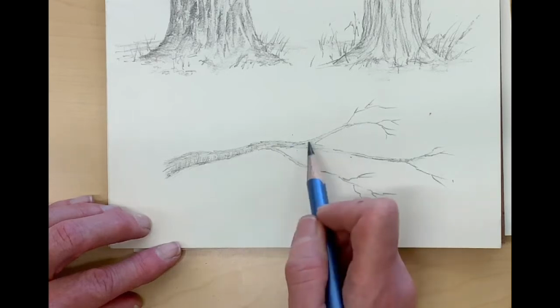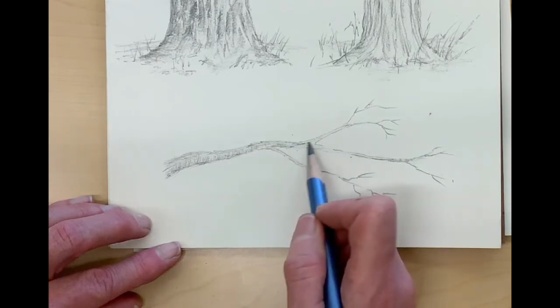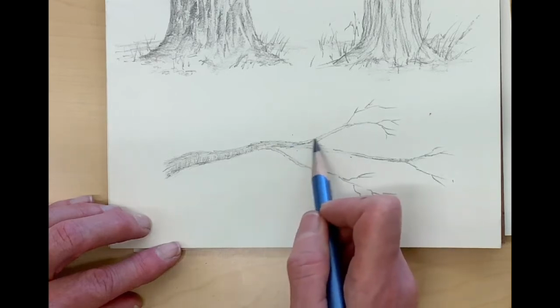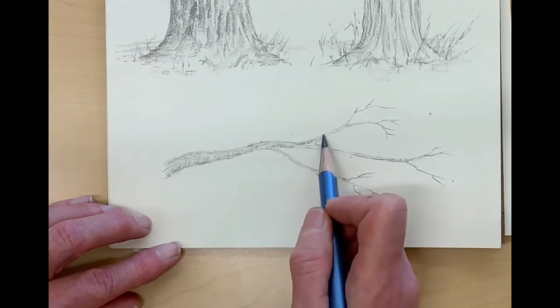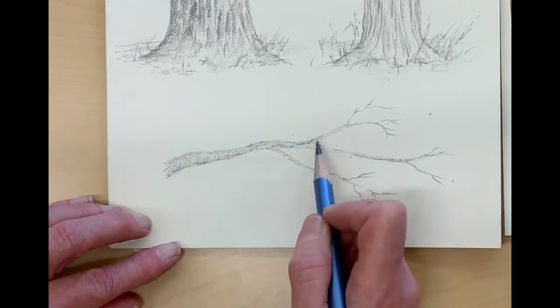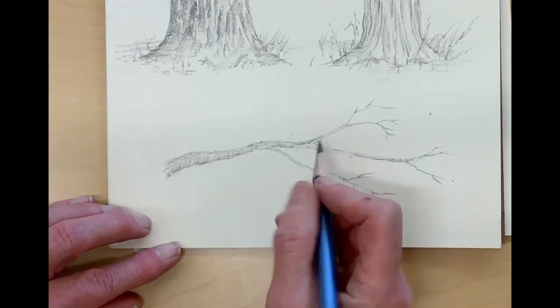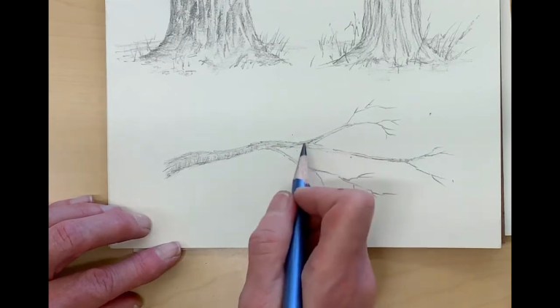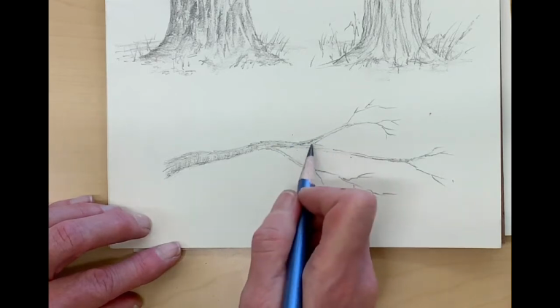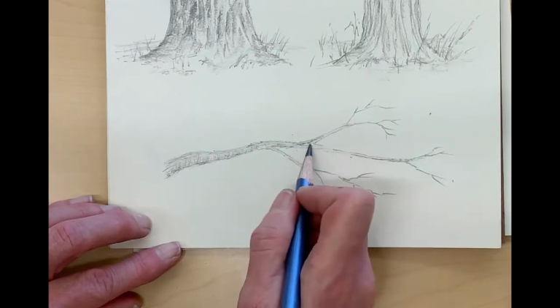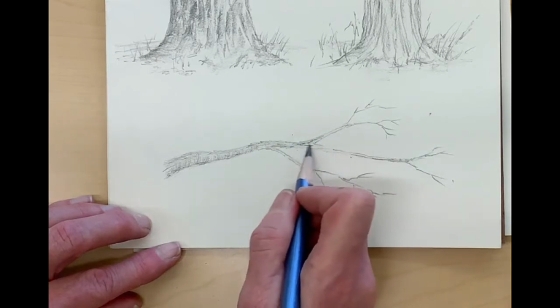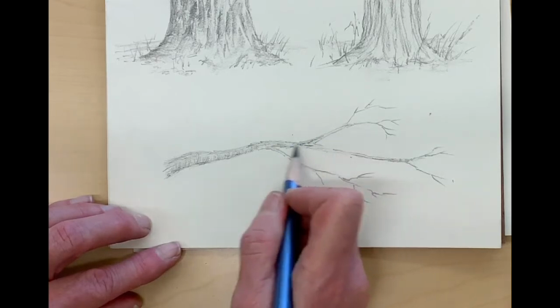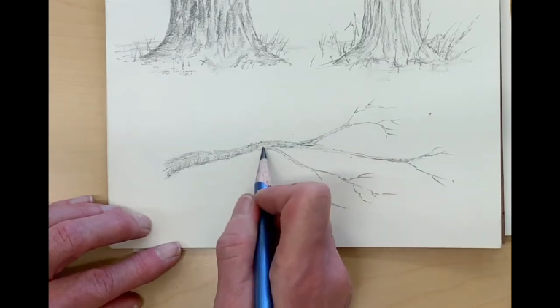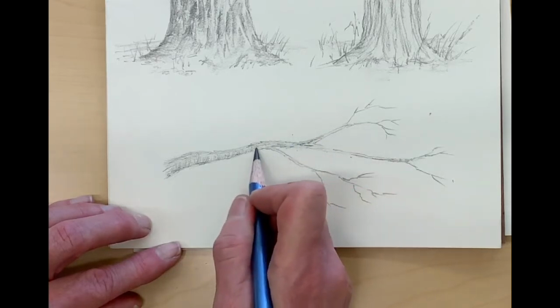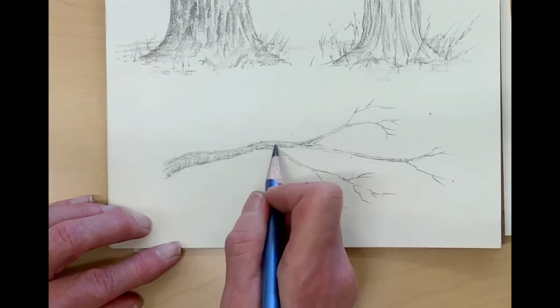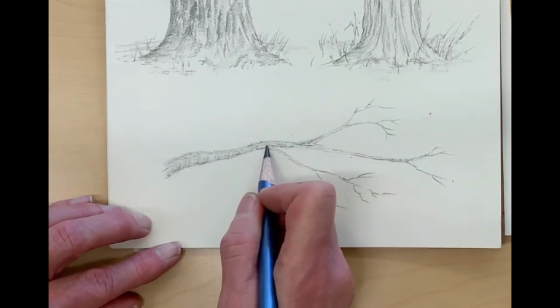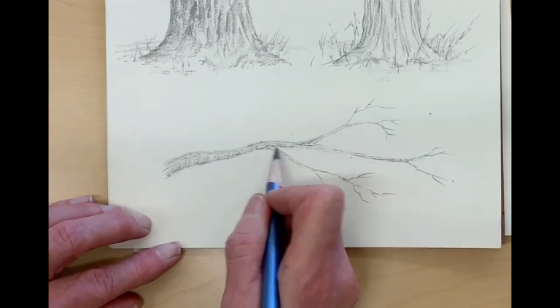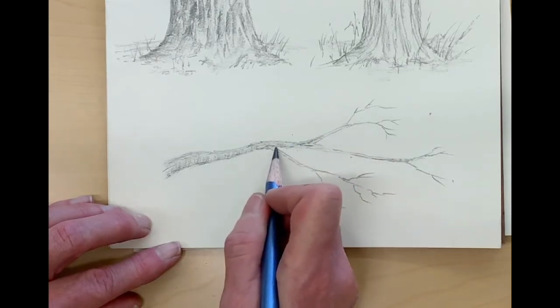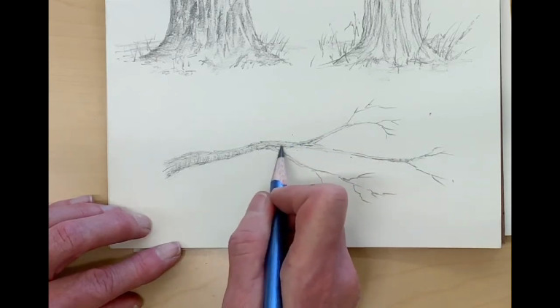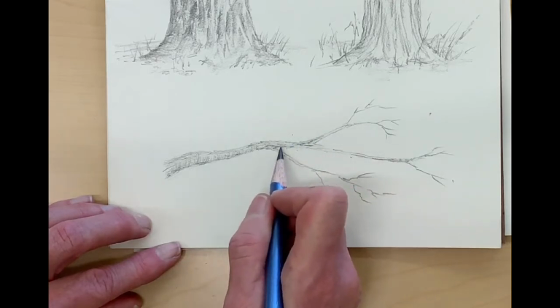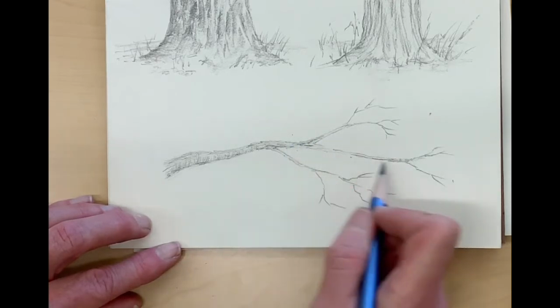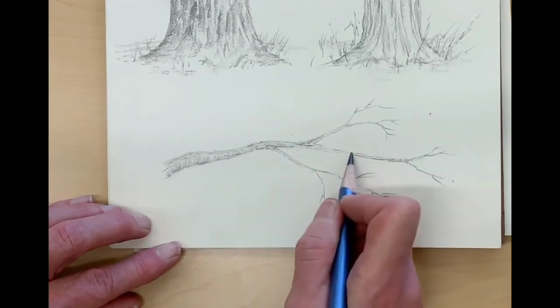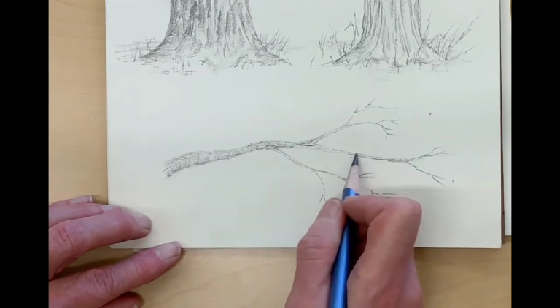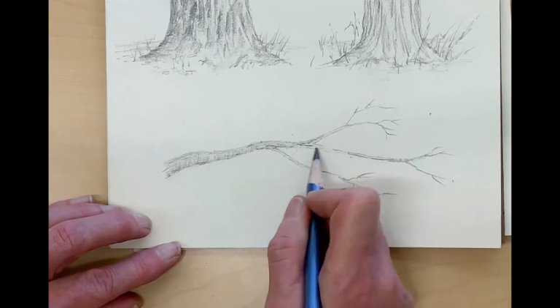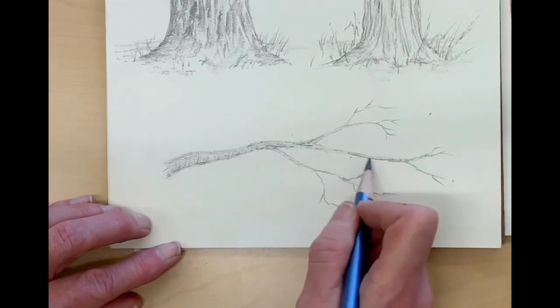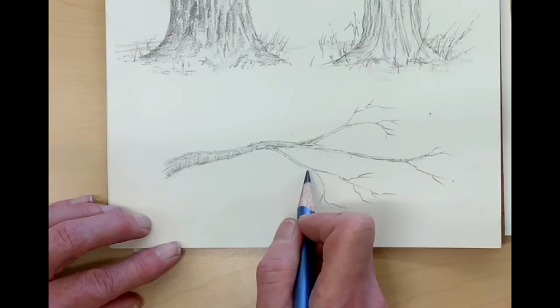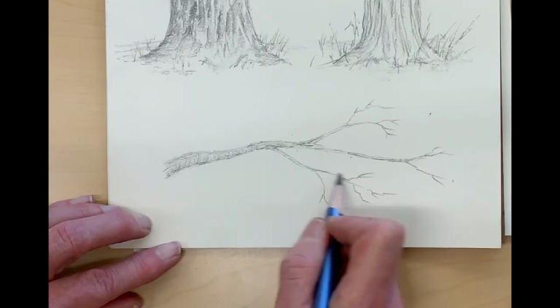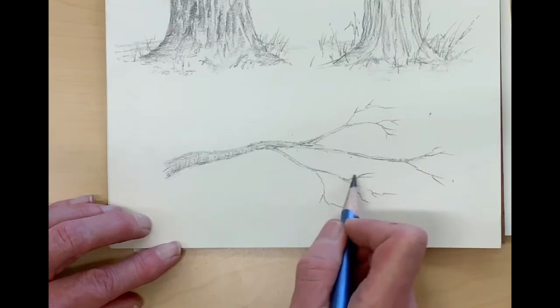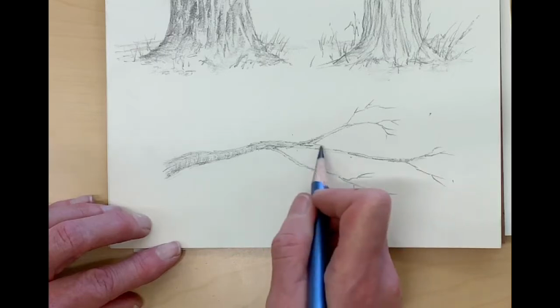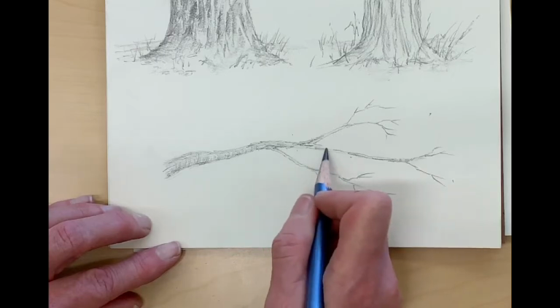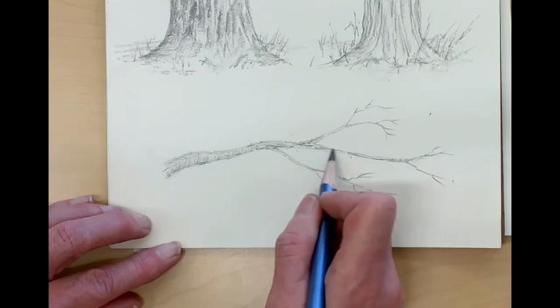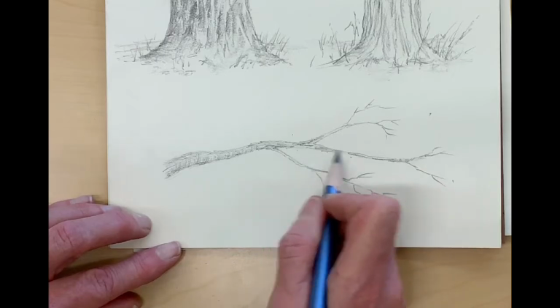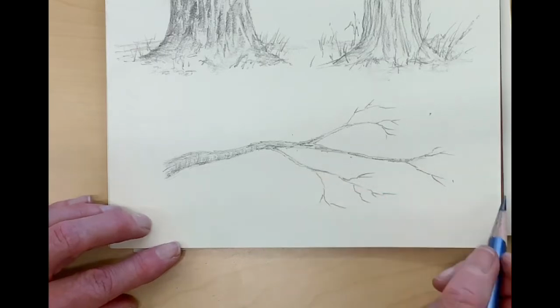Resolve the drawing of the branch before you start the leaves — get that all finished first.